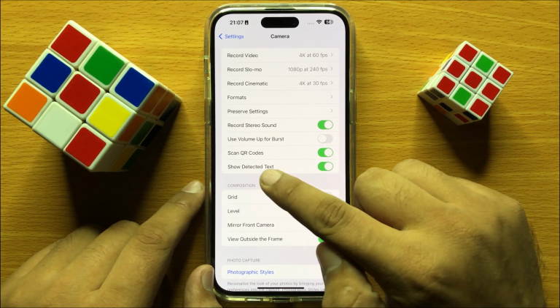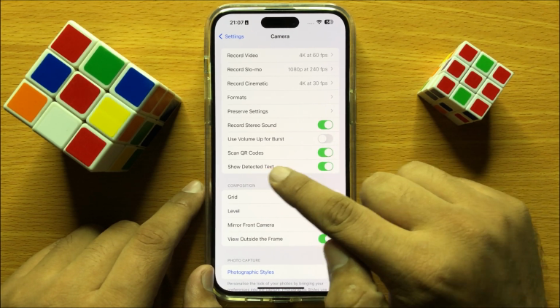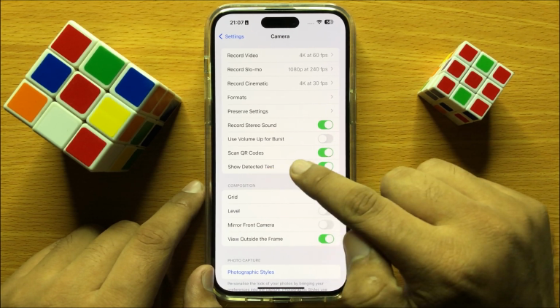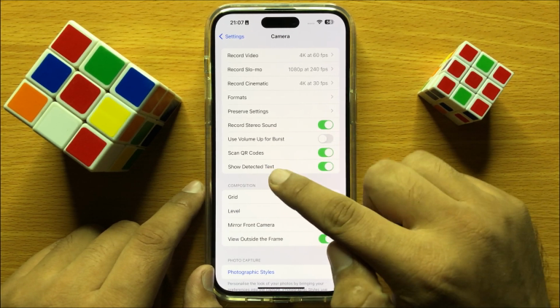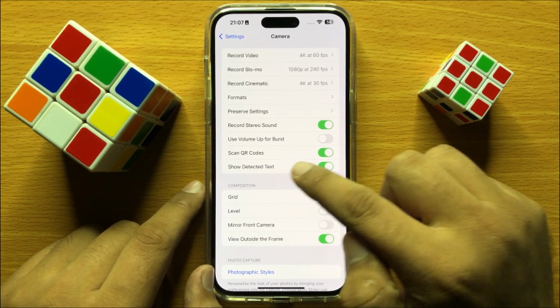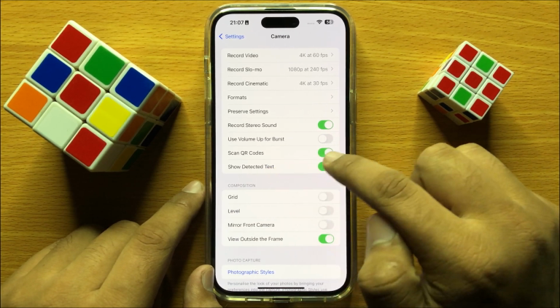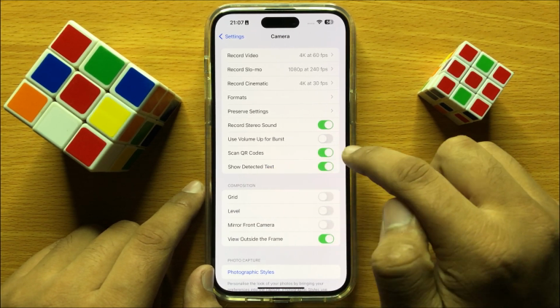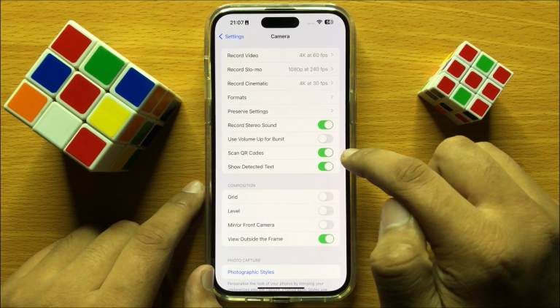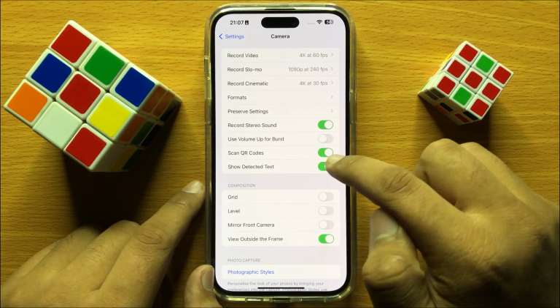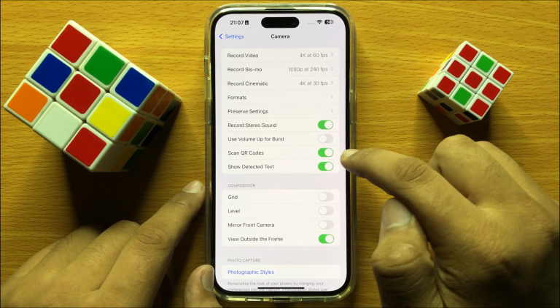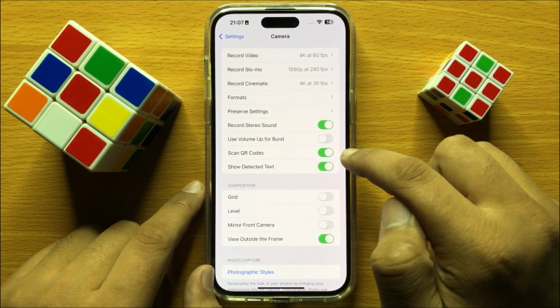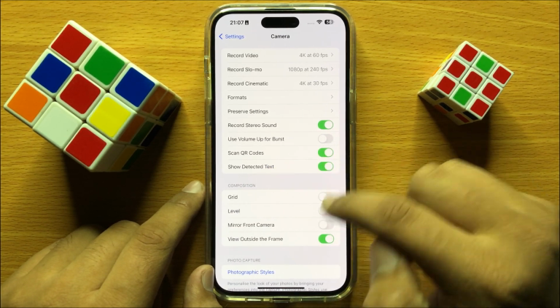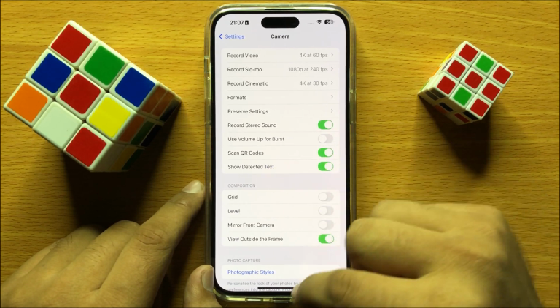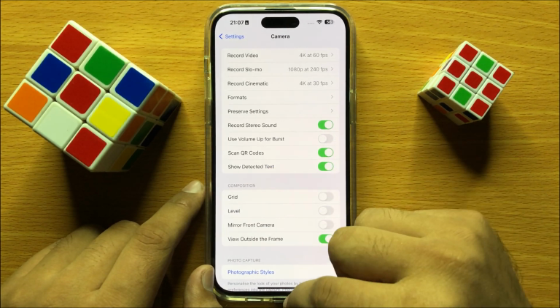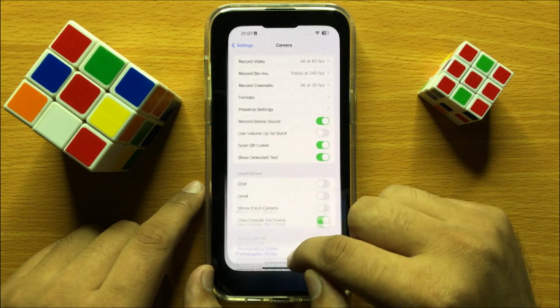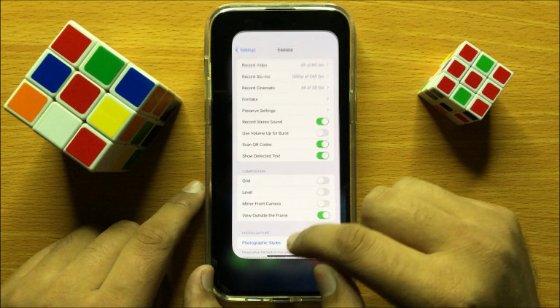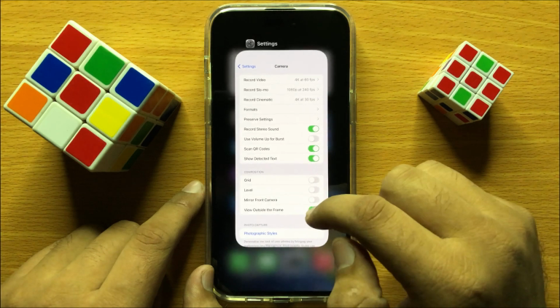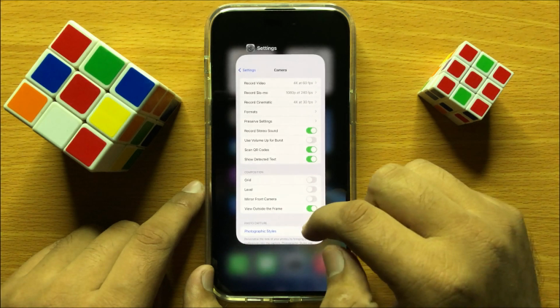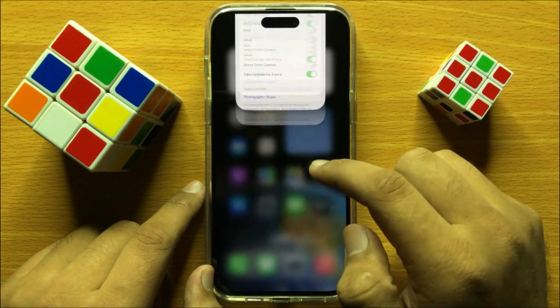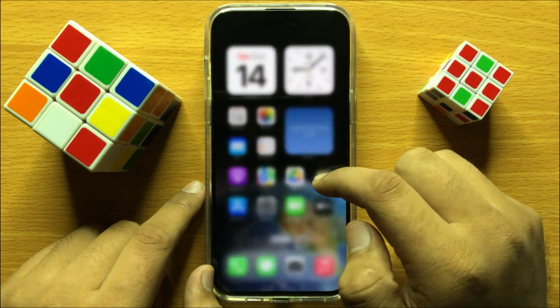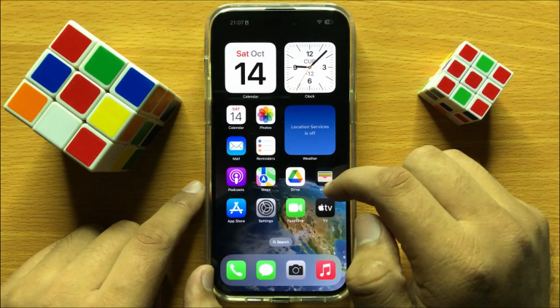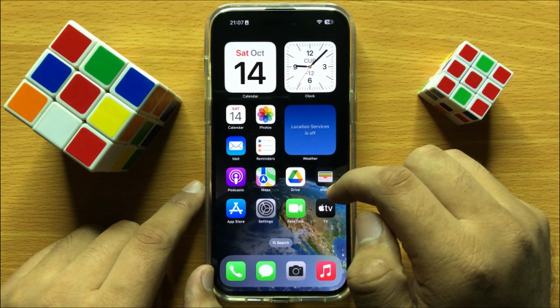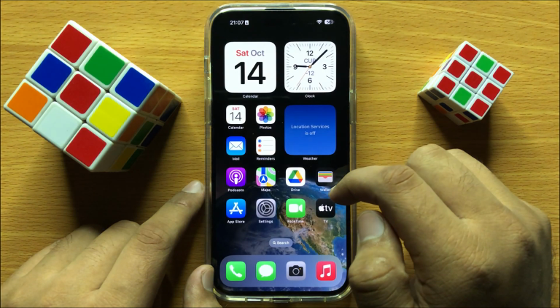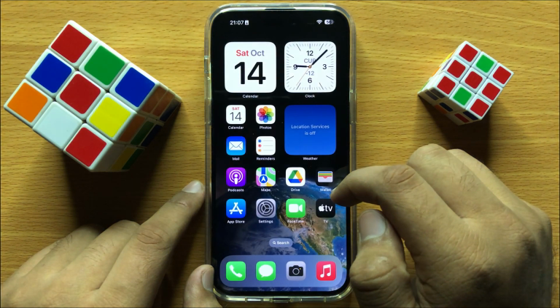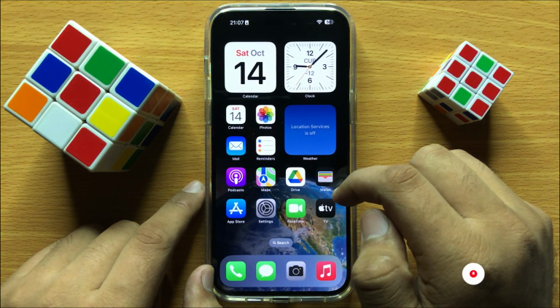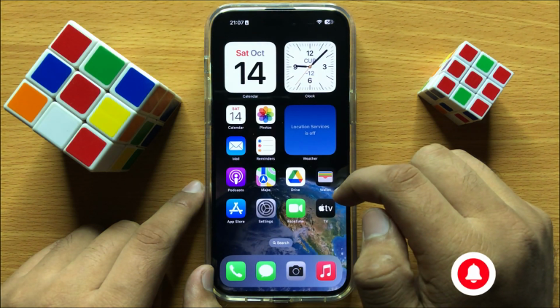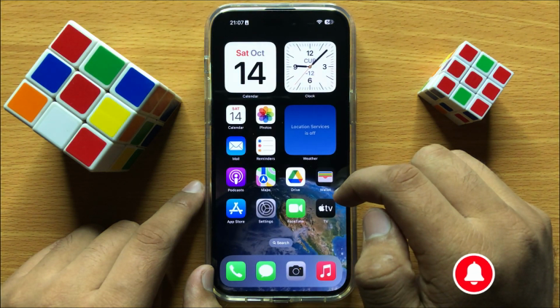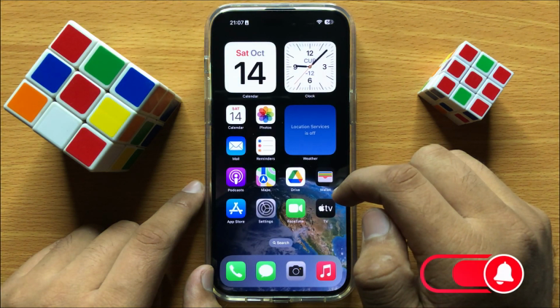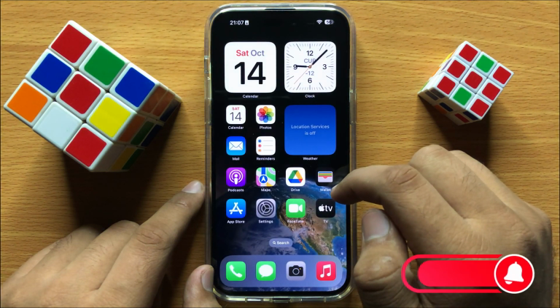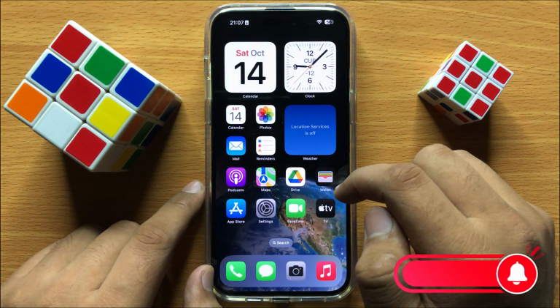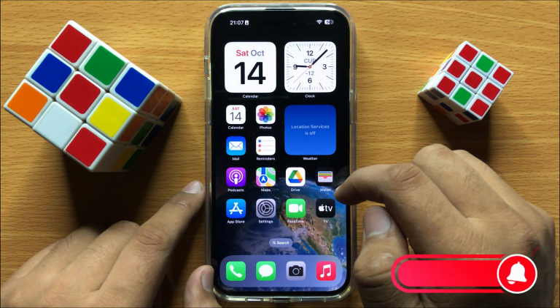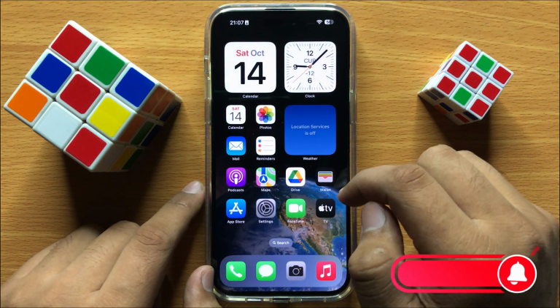After turning on the Scan QR Codes button, your camera will start scanning QR codes.